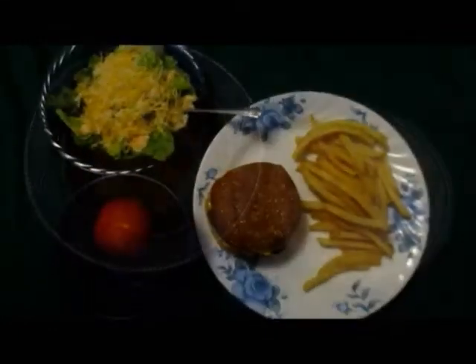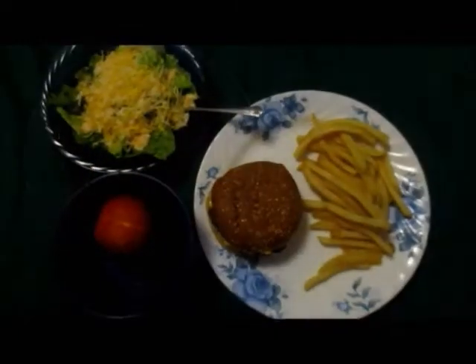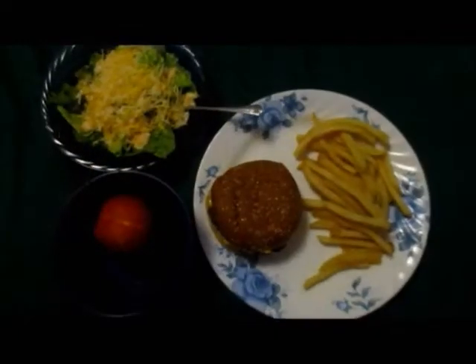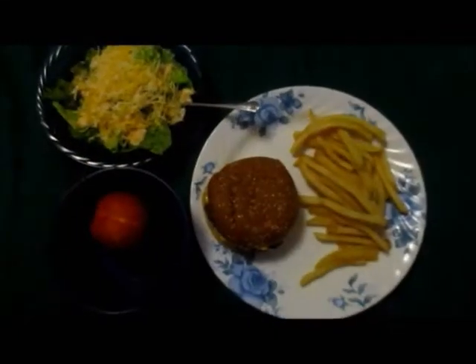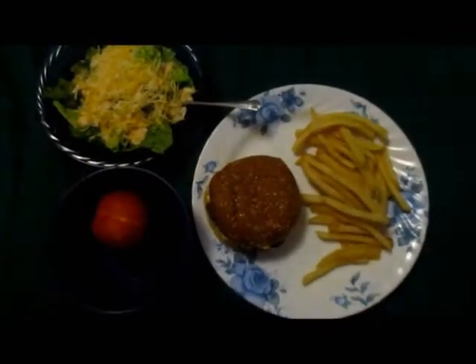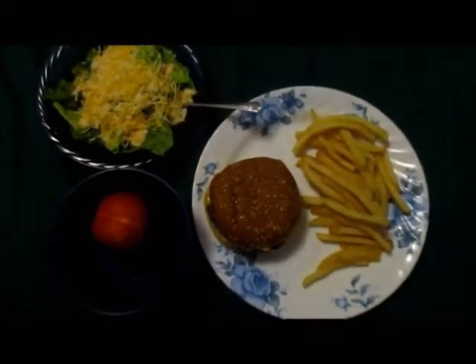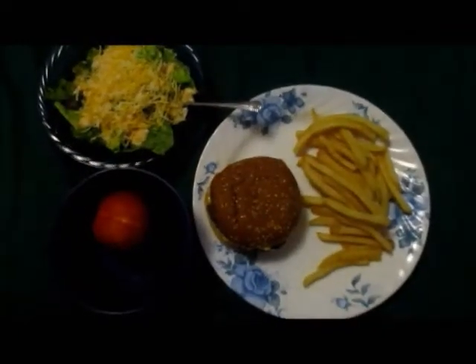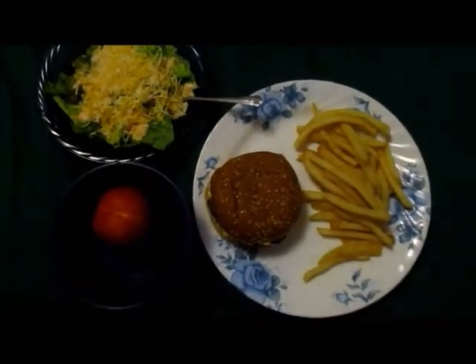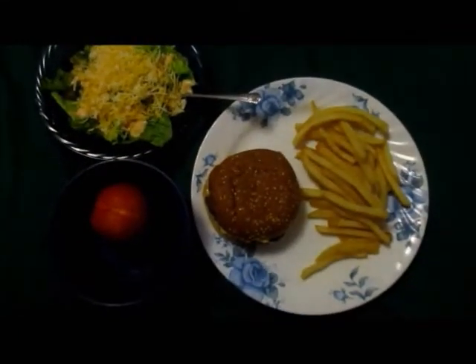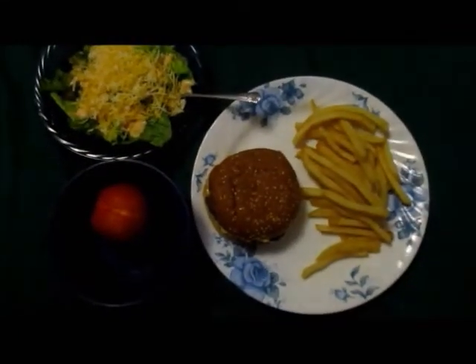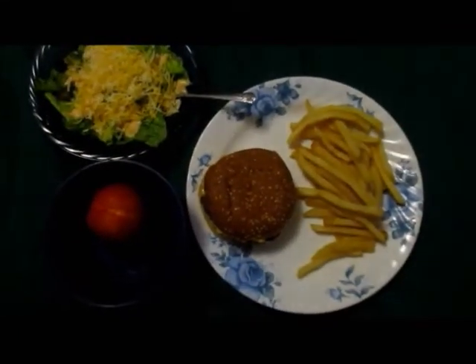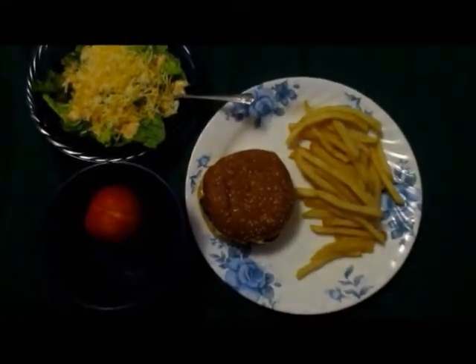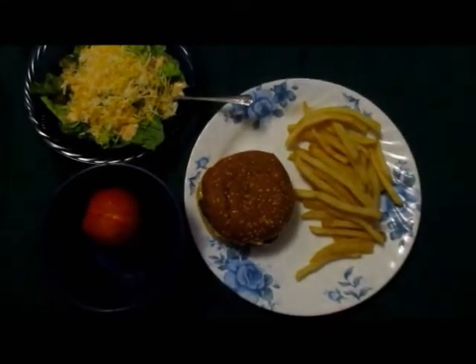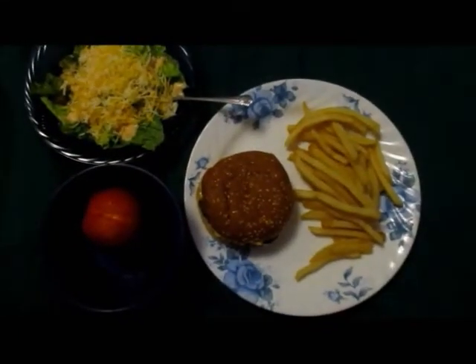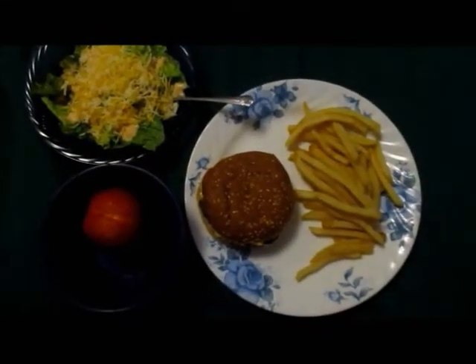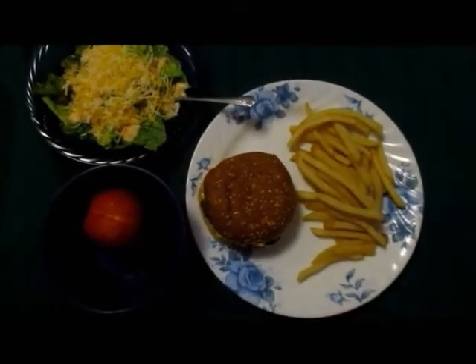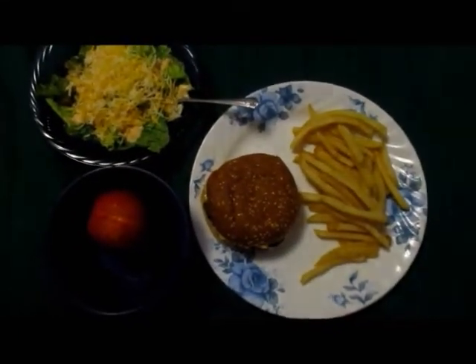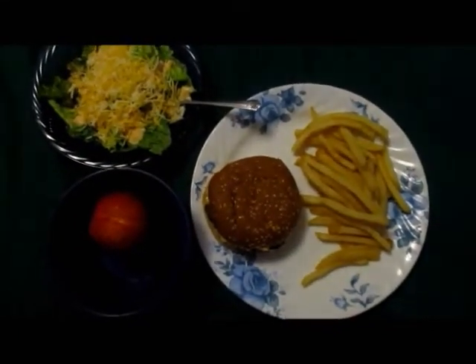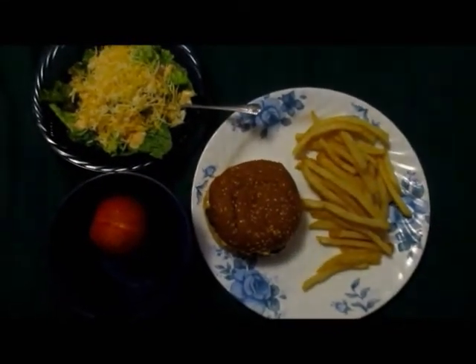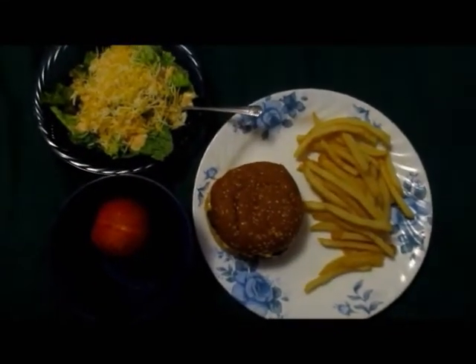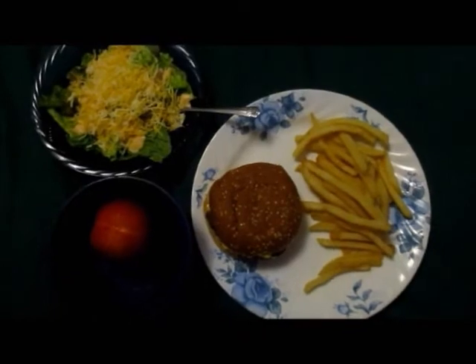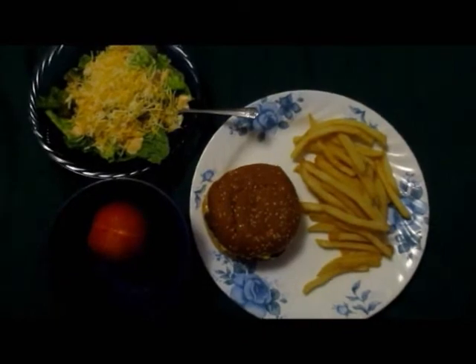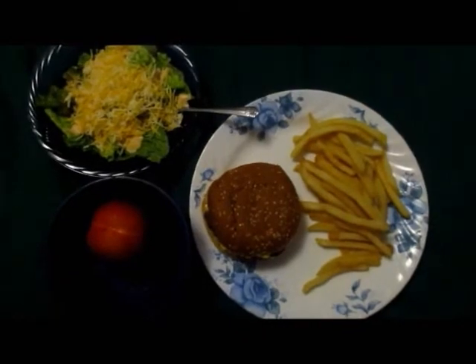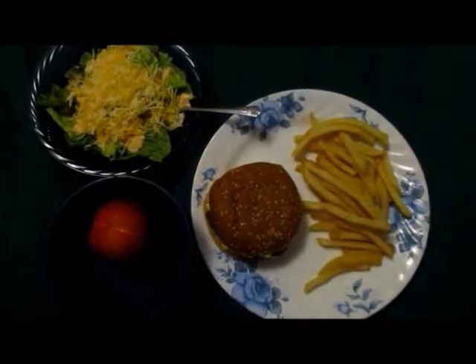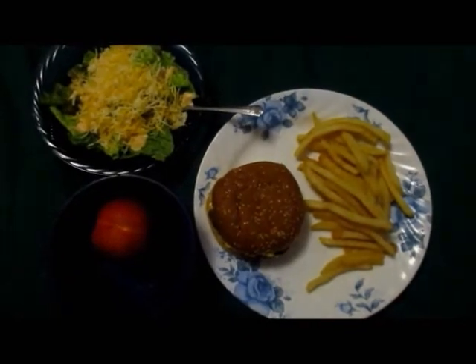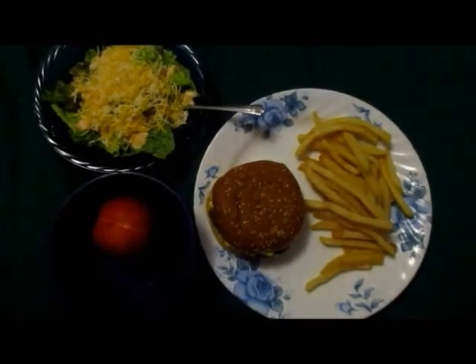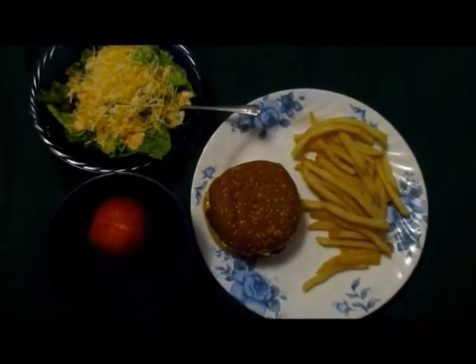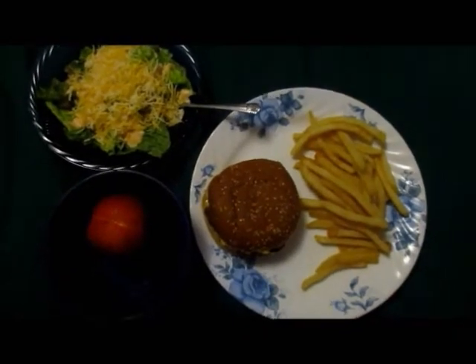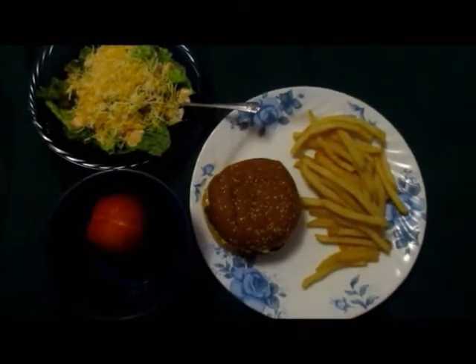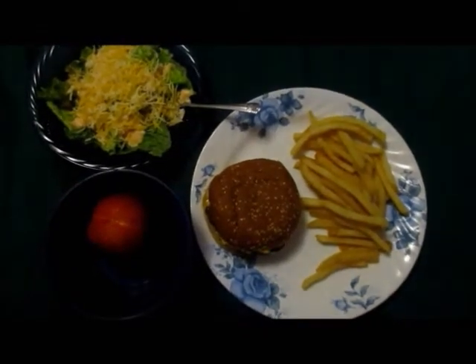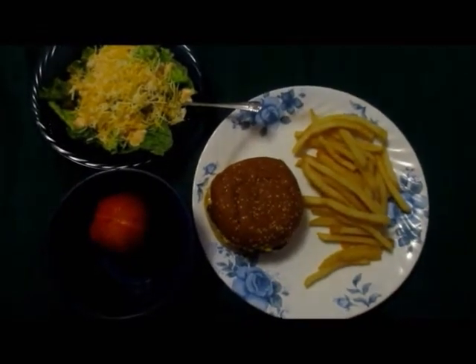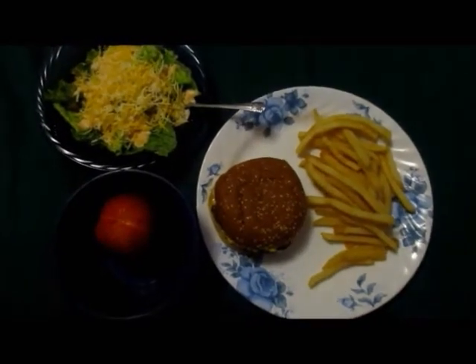Tonight's dinner is a cheeseburger, french fries, a salad with cheese, and a nectarine.